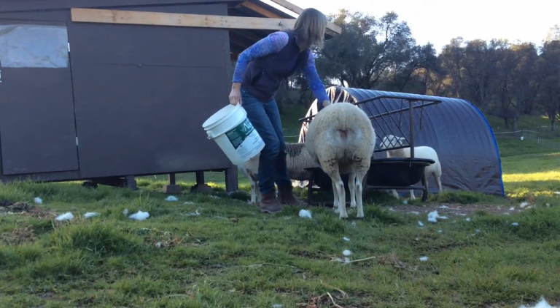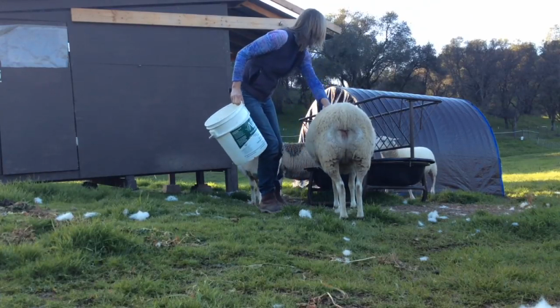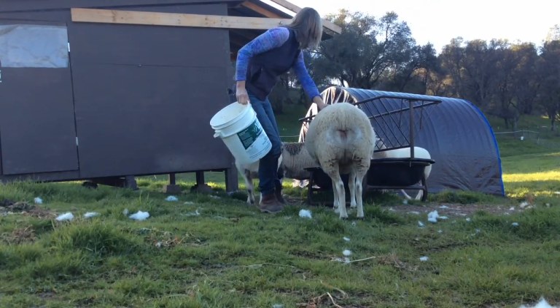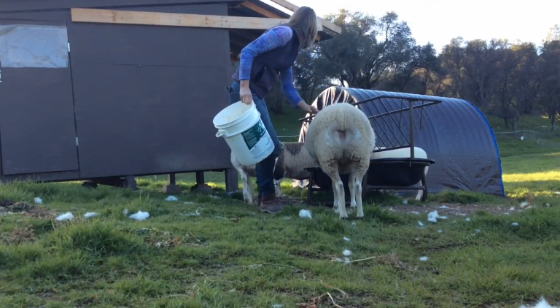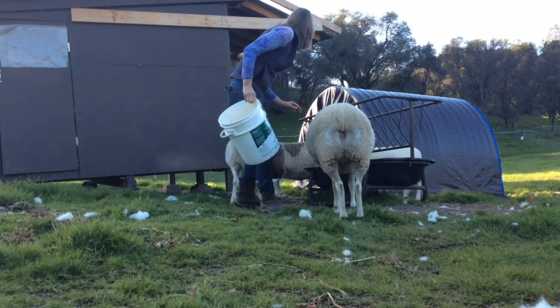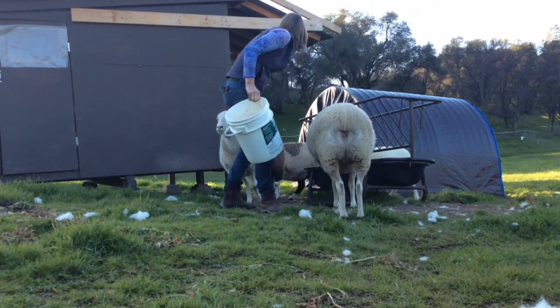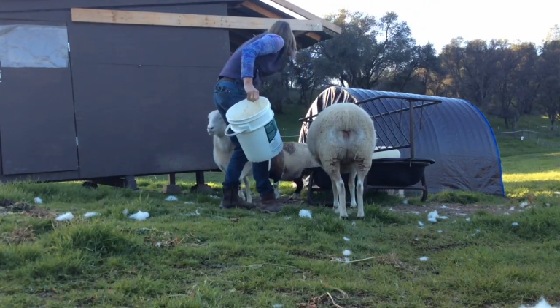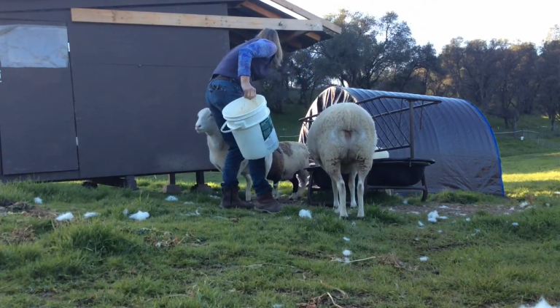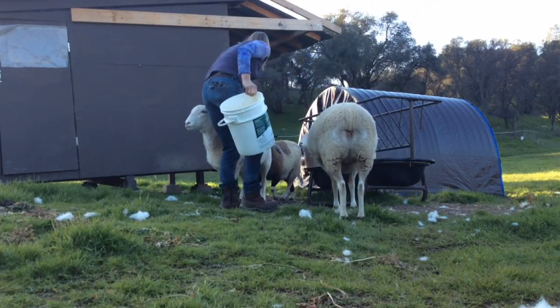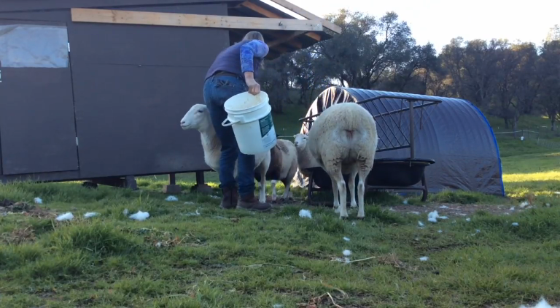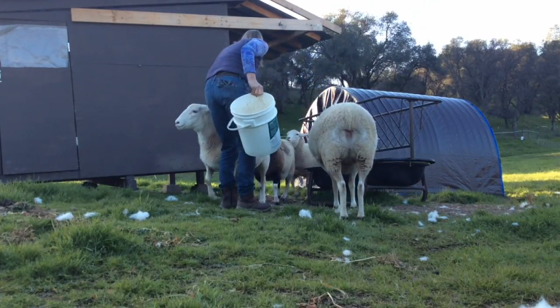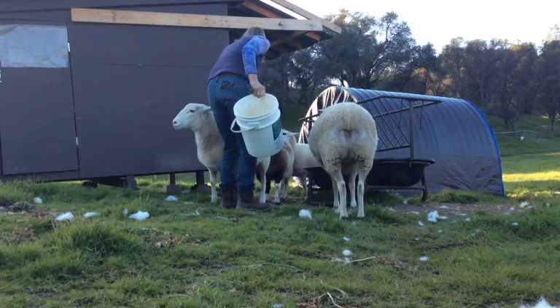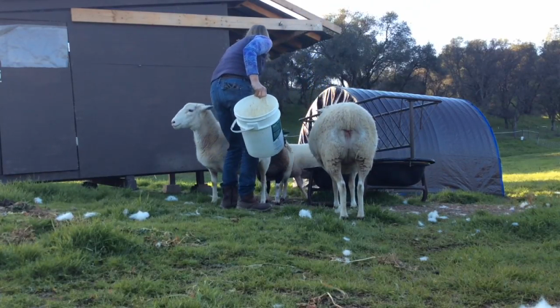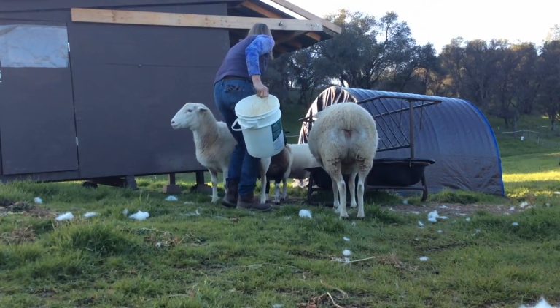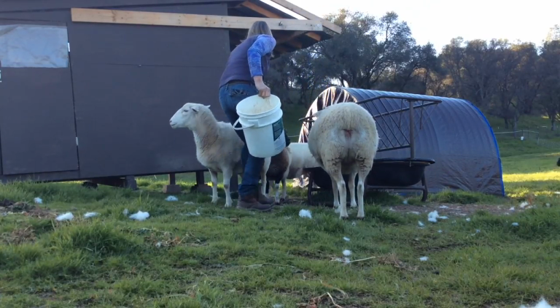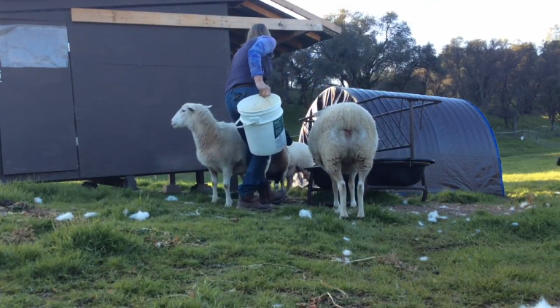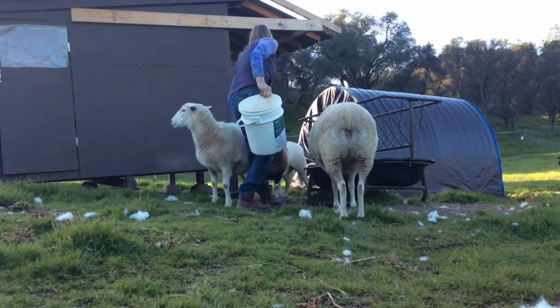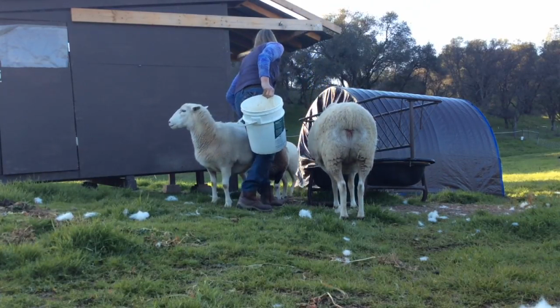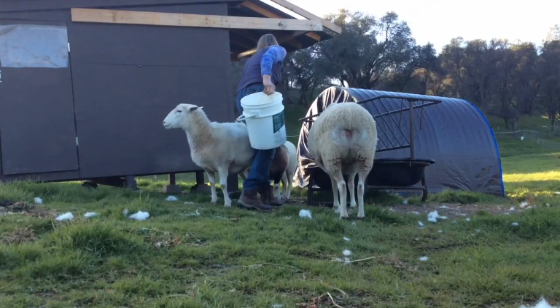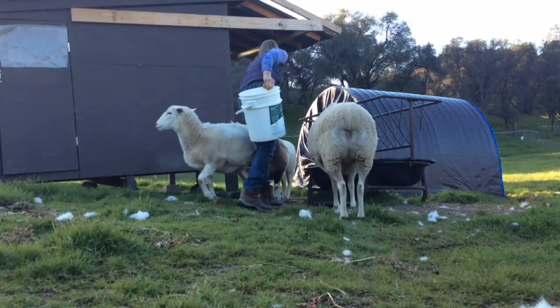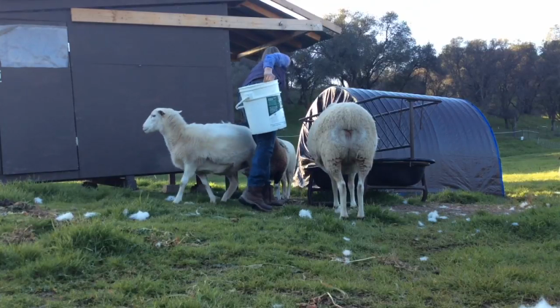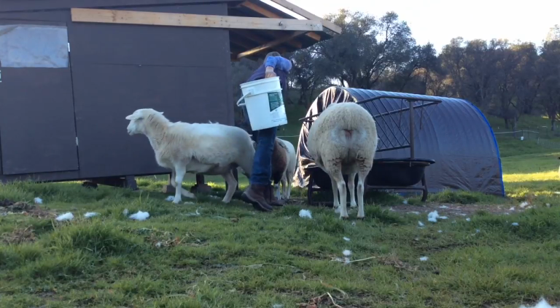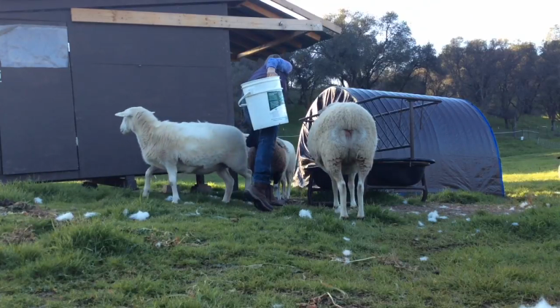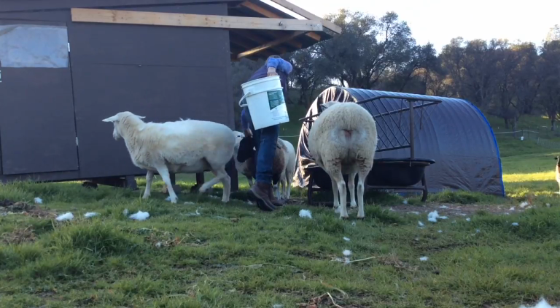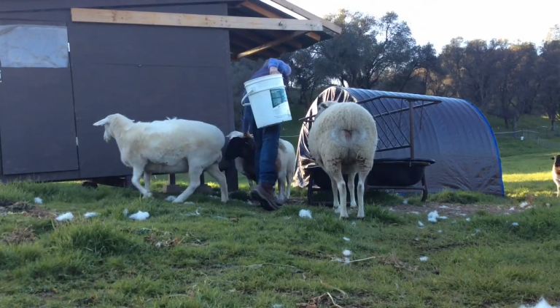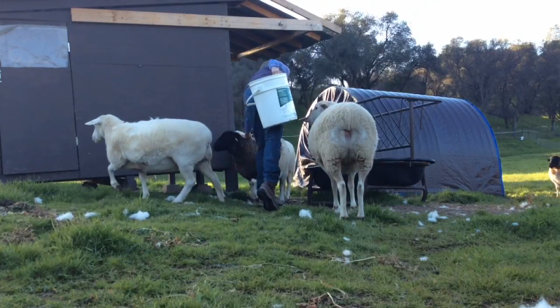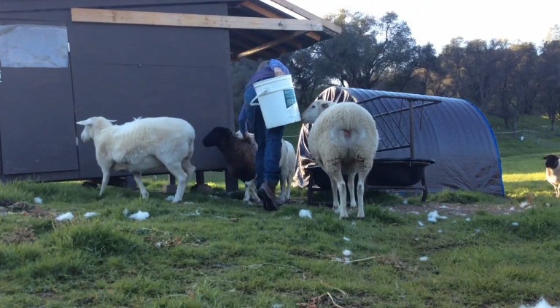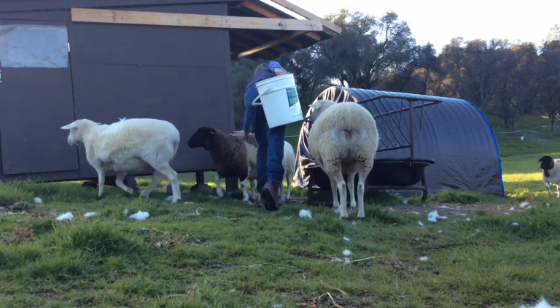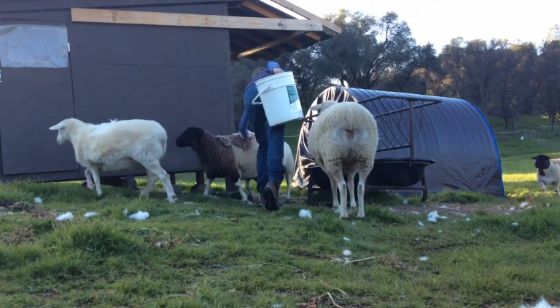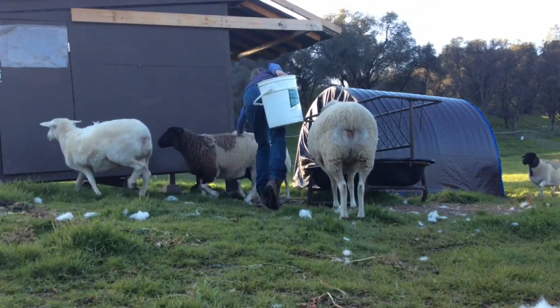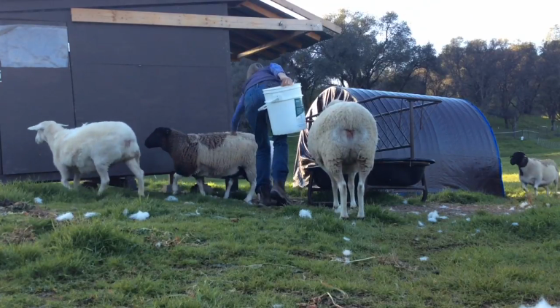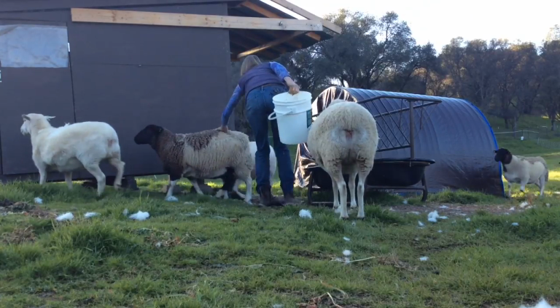My sheep seem a little concerned and worried, like they want to be reassured that everything is okay.